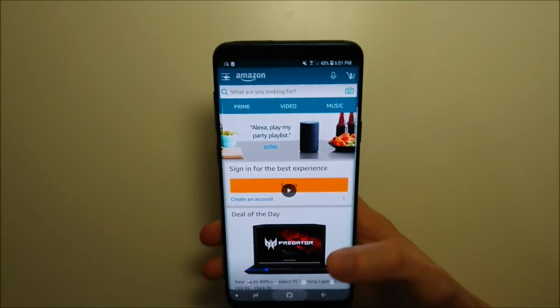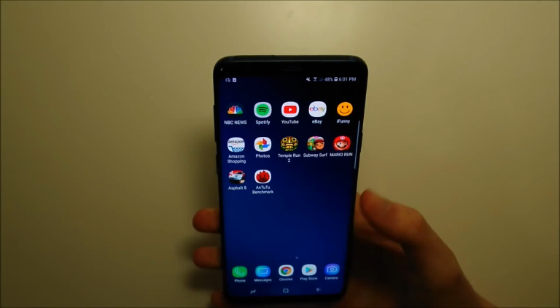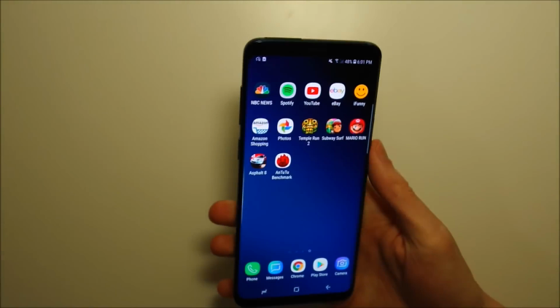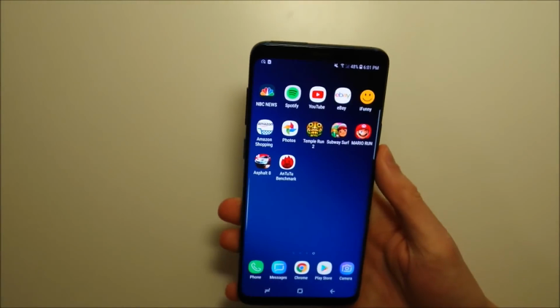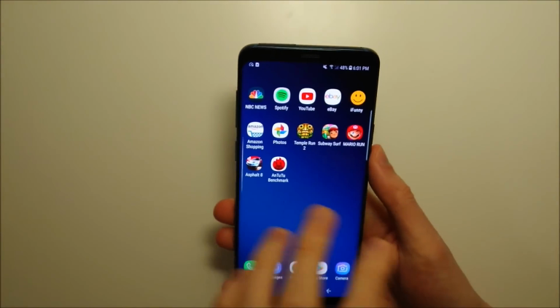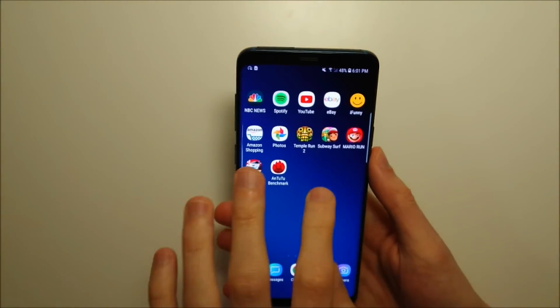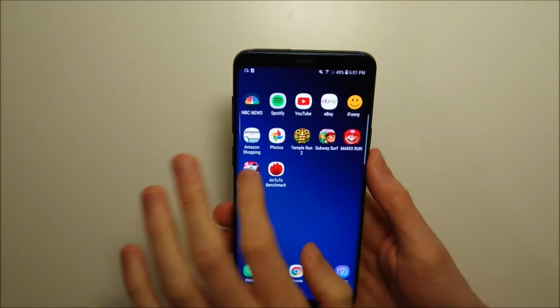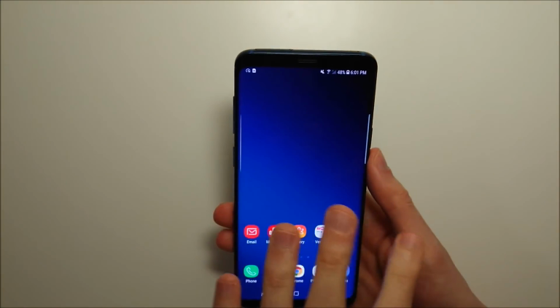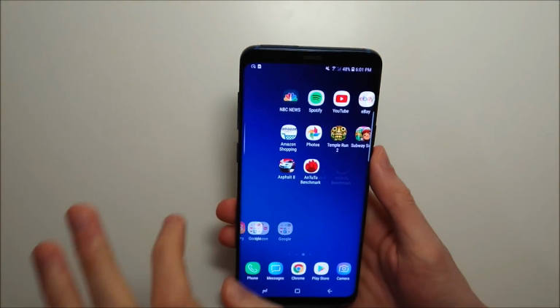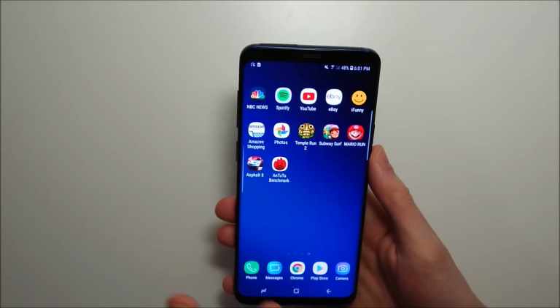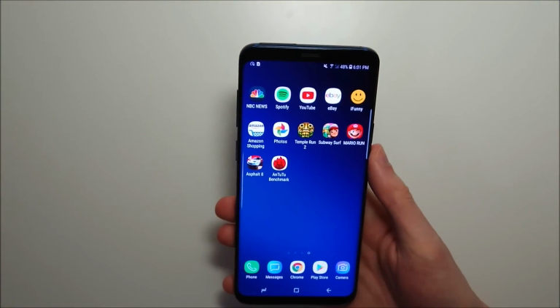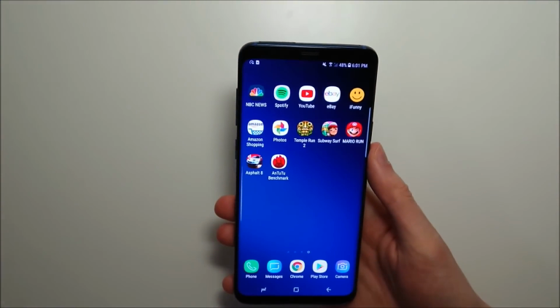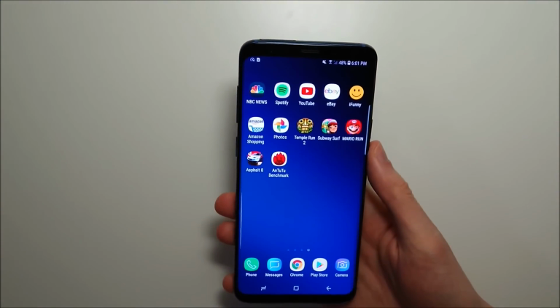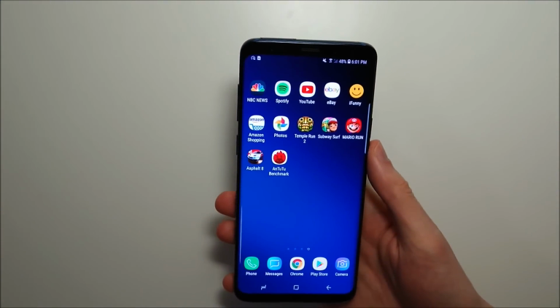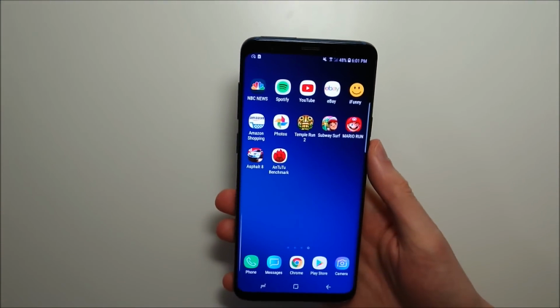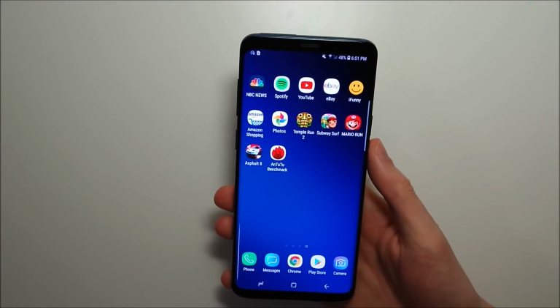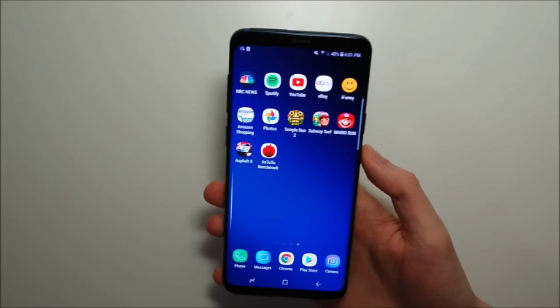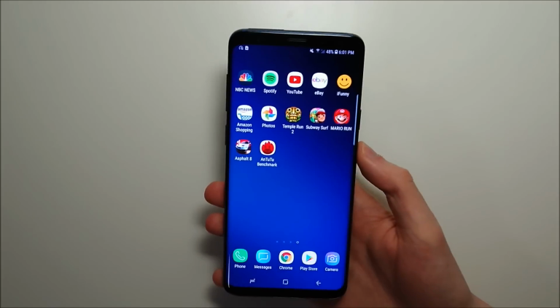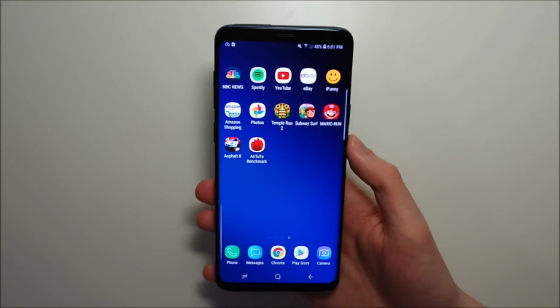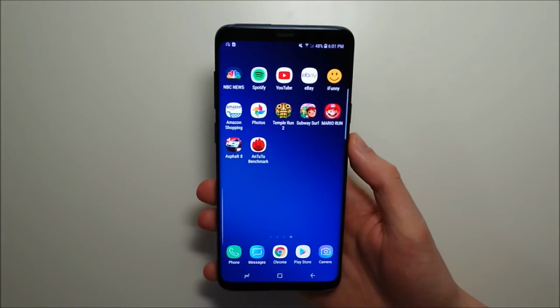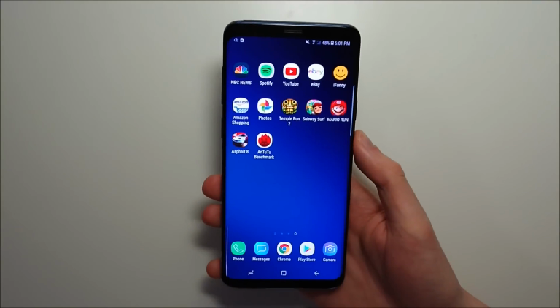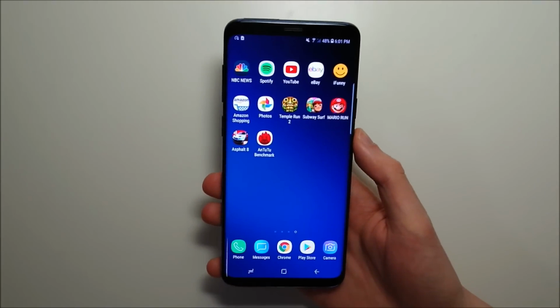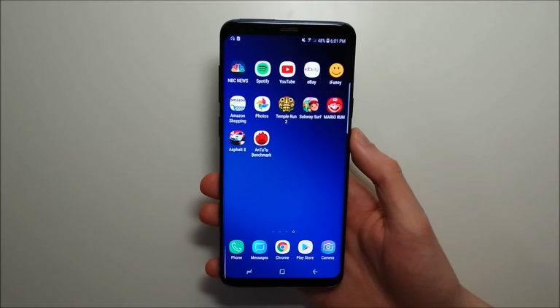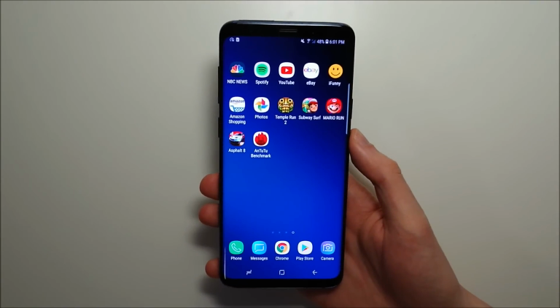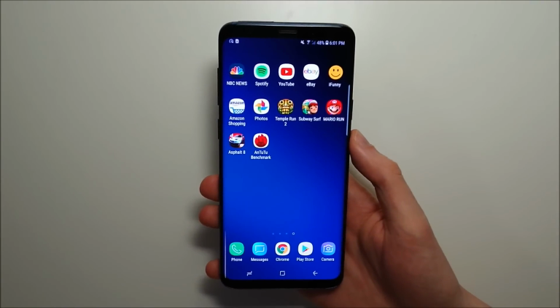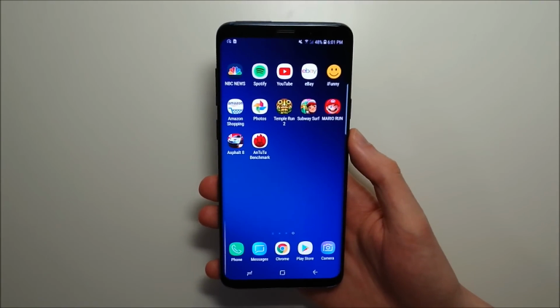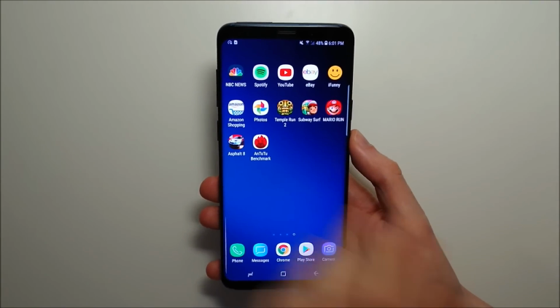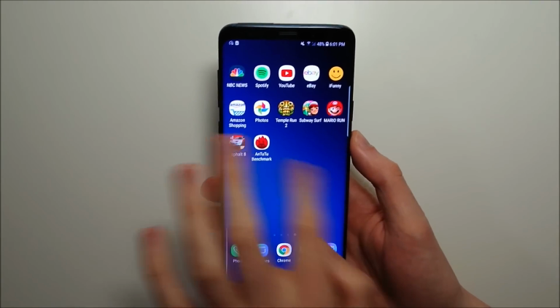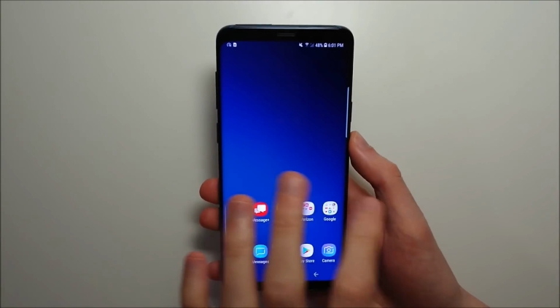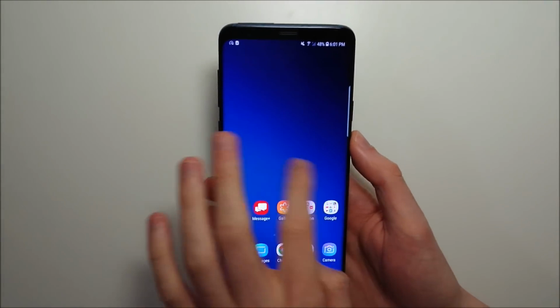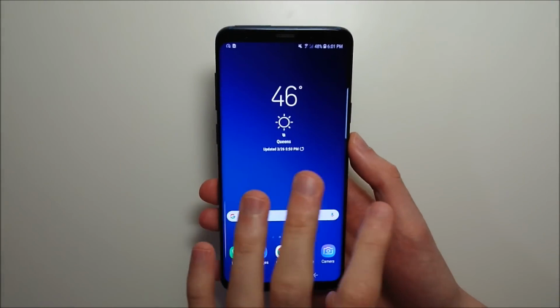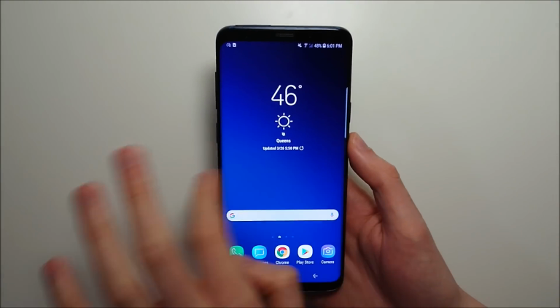All right, so one more example. Unfortunately this does not work with all apps. It also does not work with the home screen.